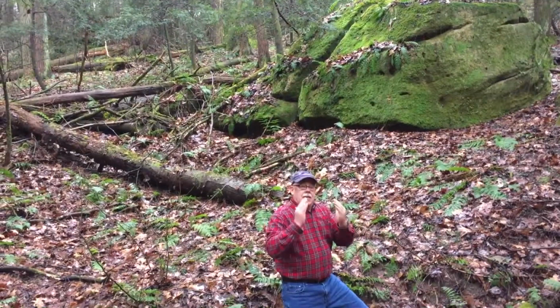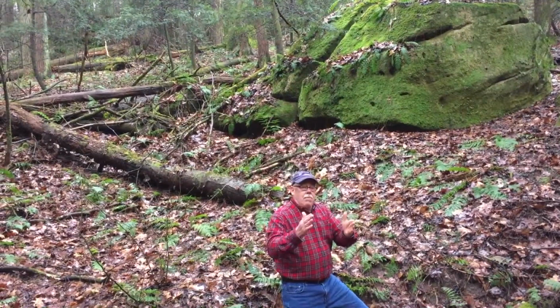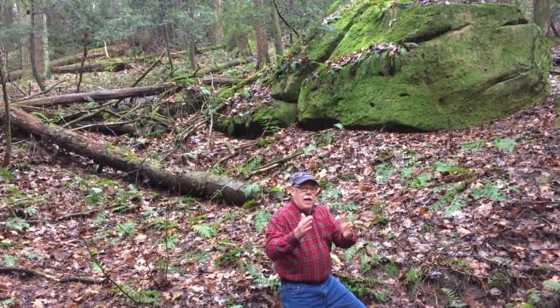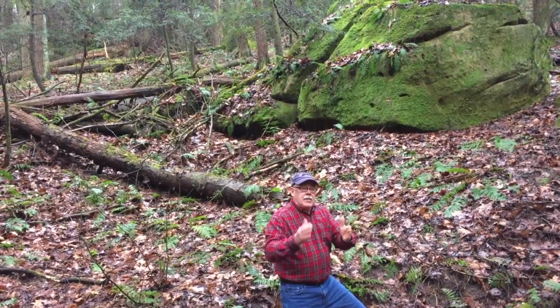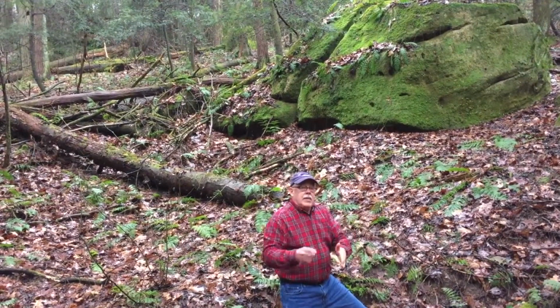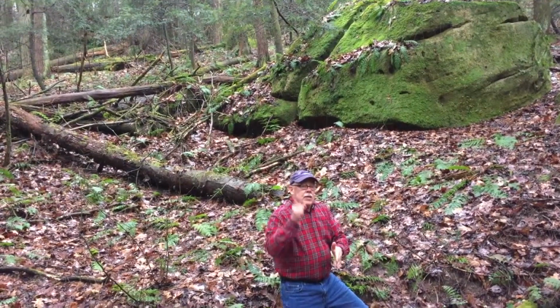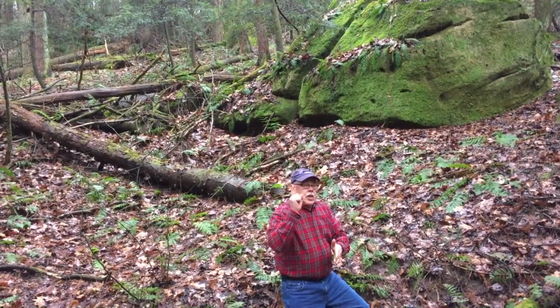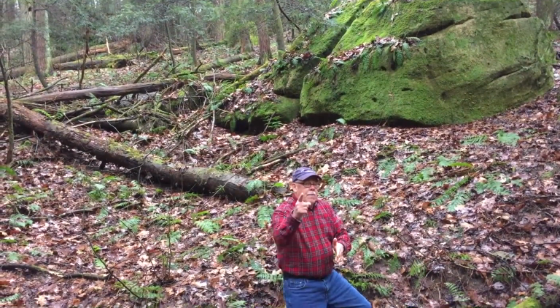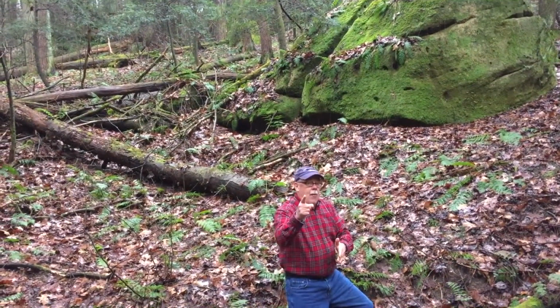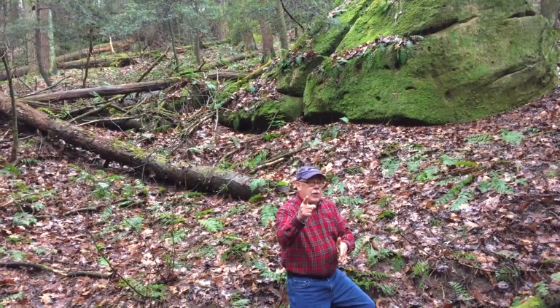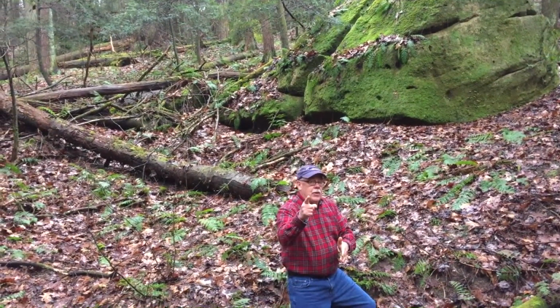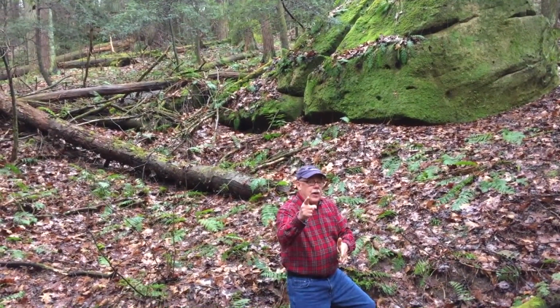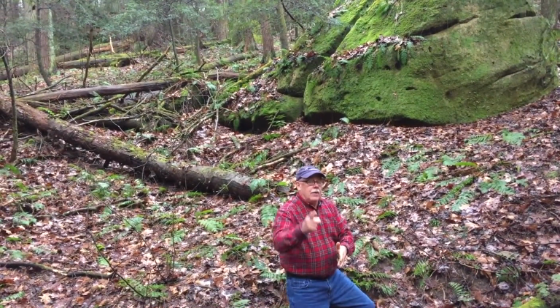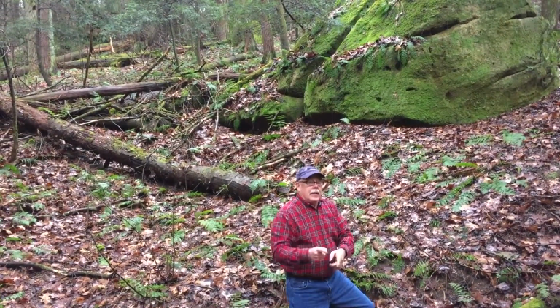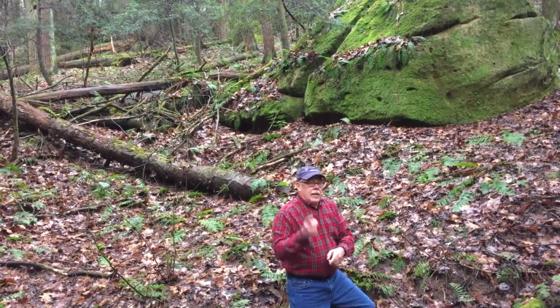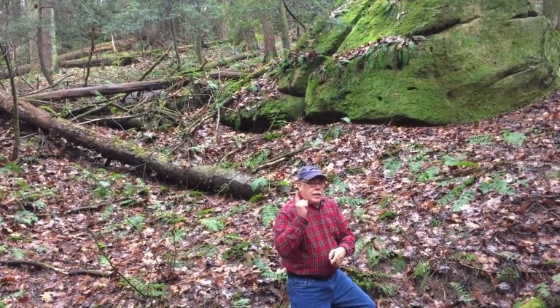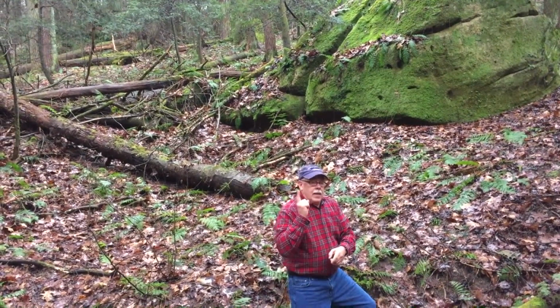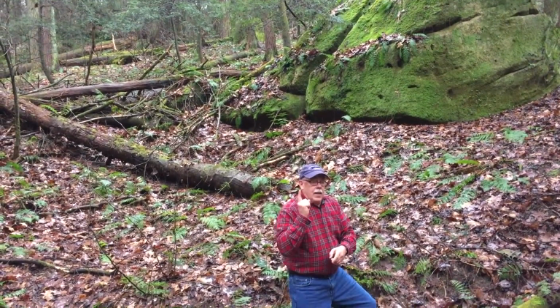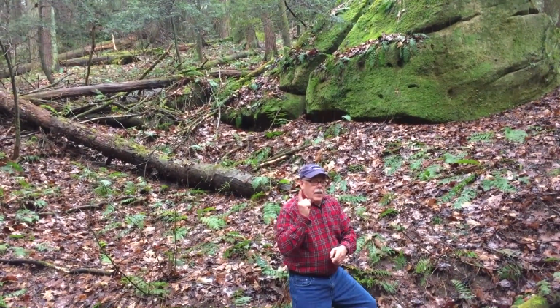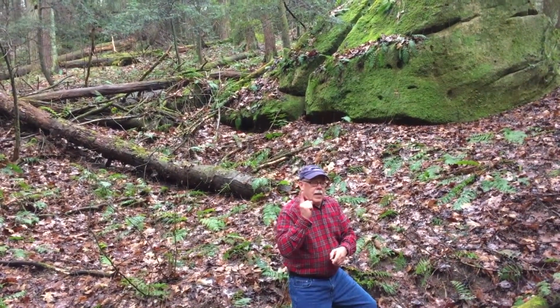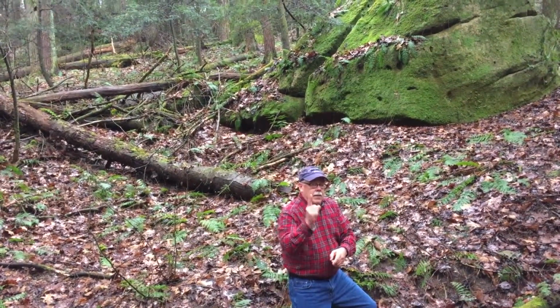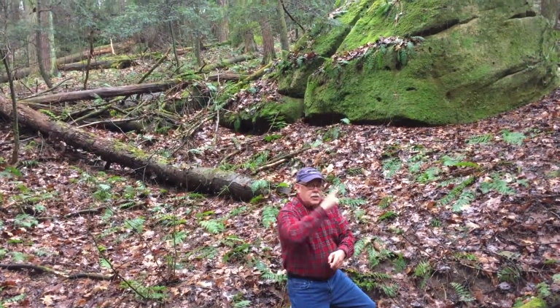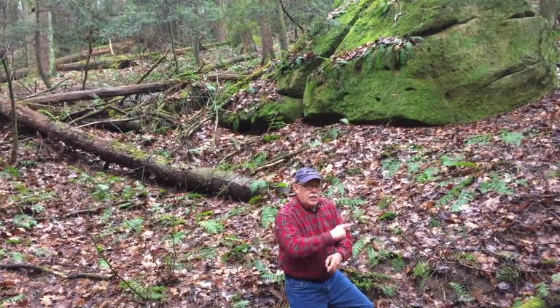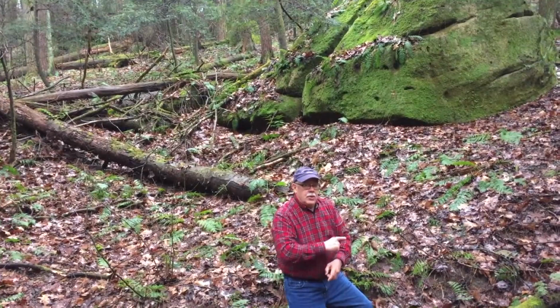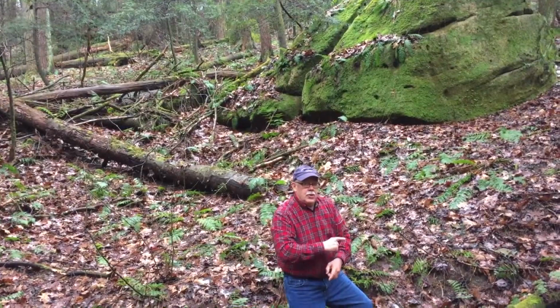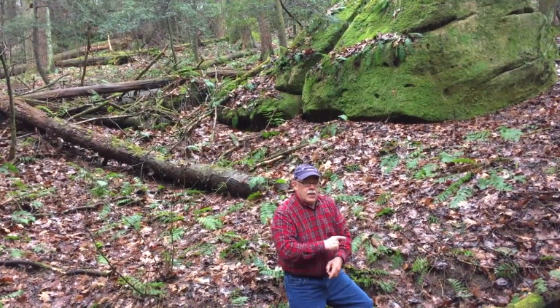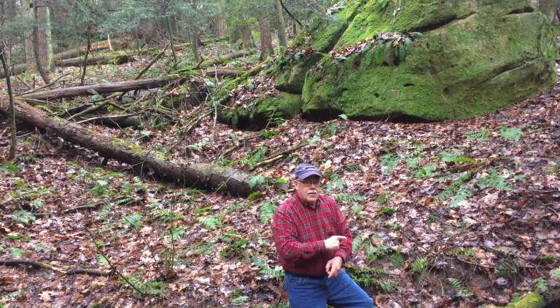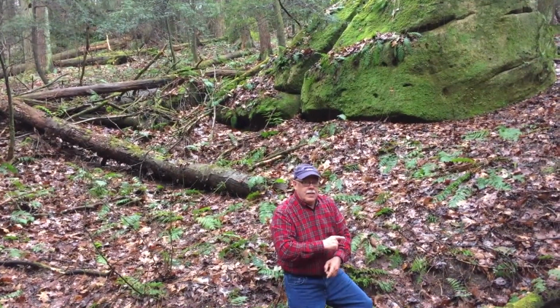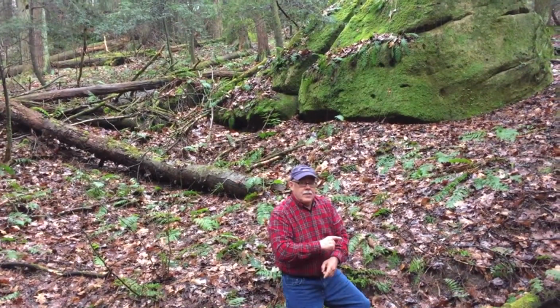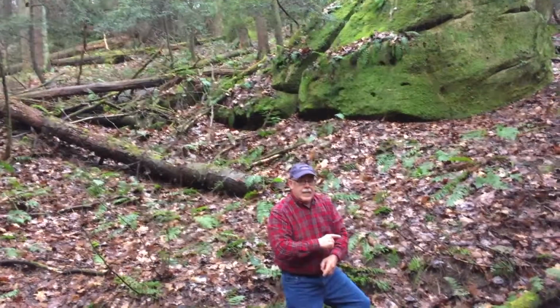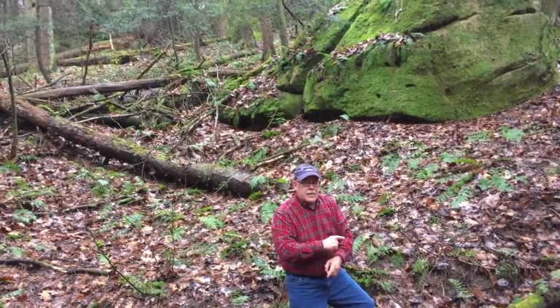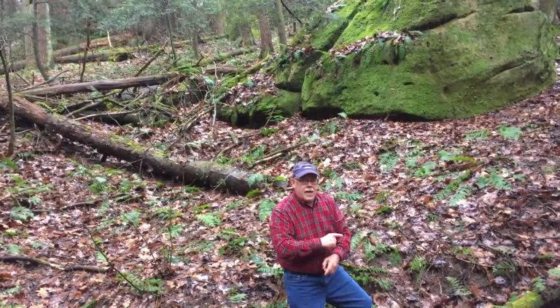Slump blocks — check them out when you're on the trail, just like the Nature Dude does. See you next time.